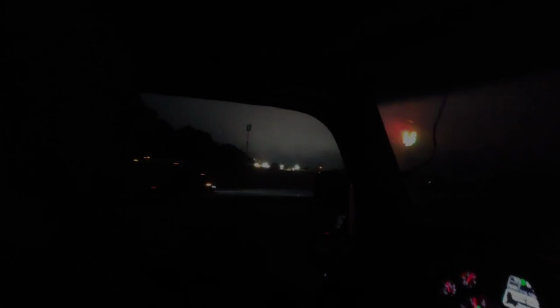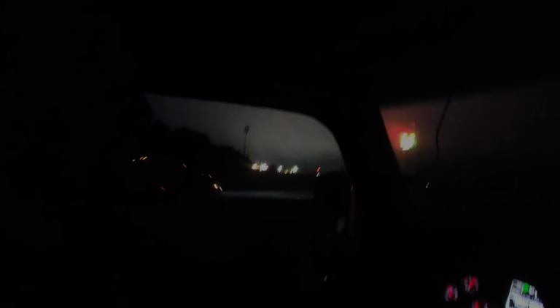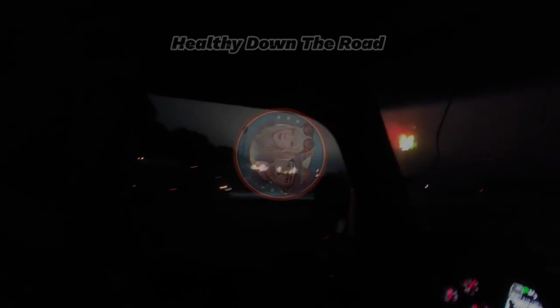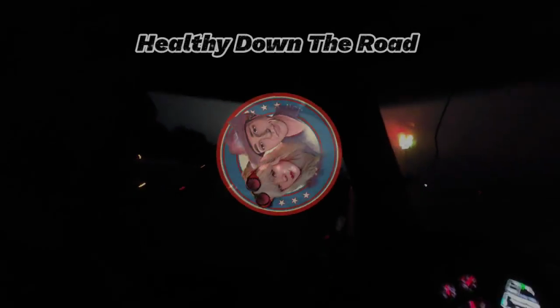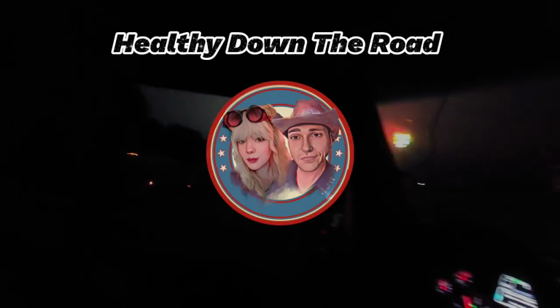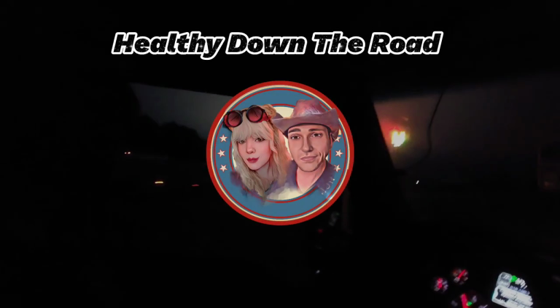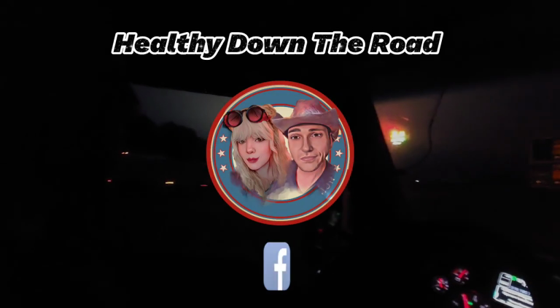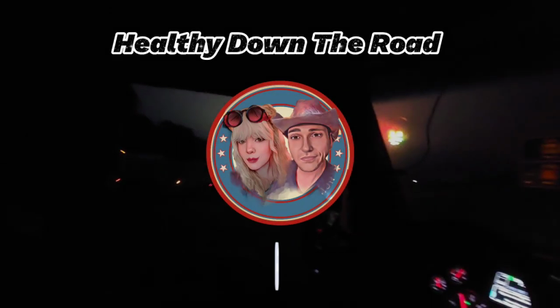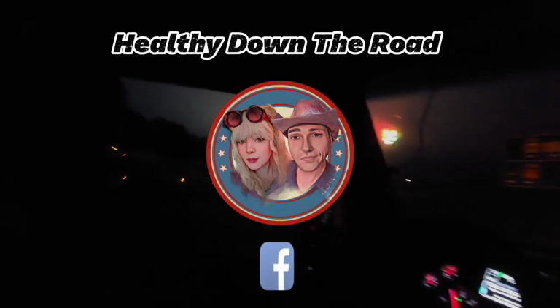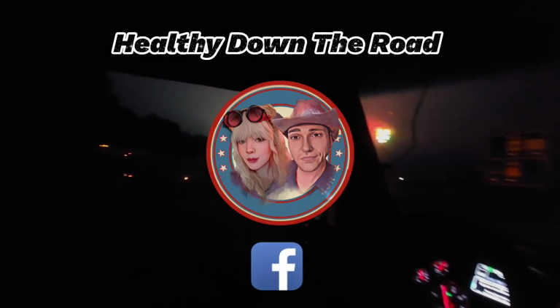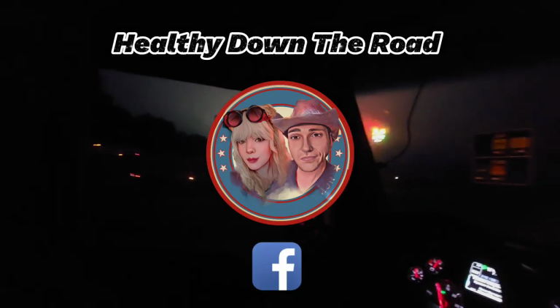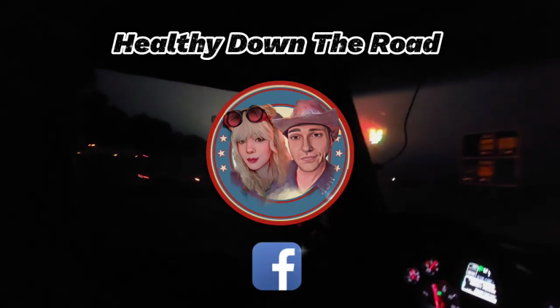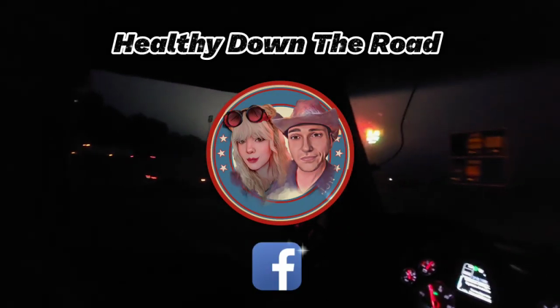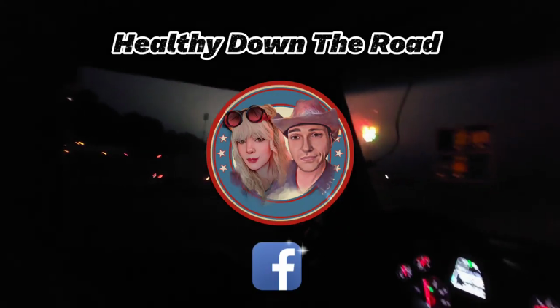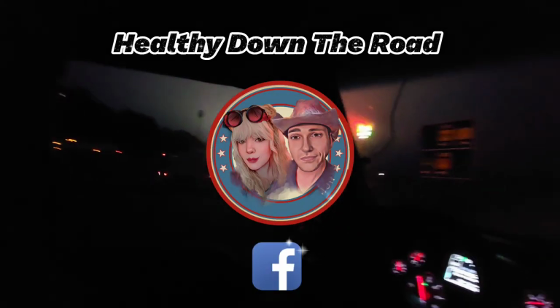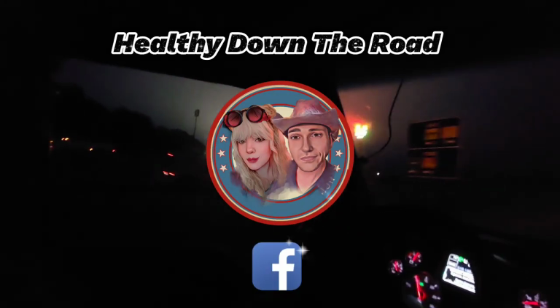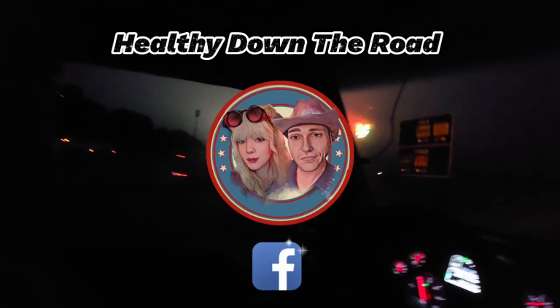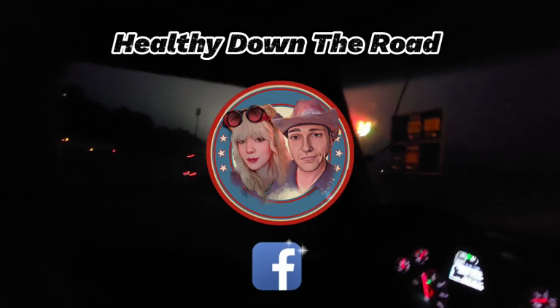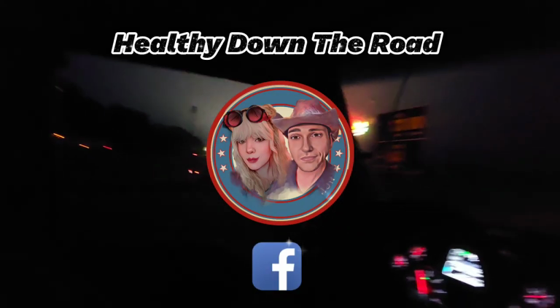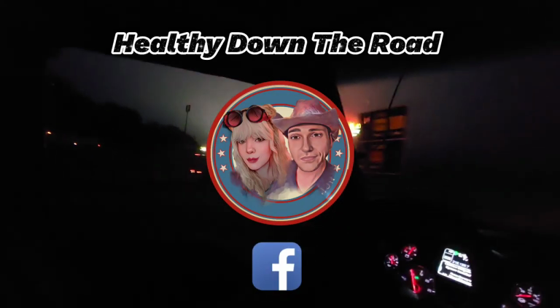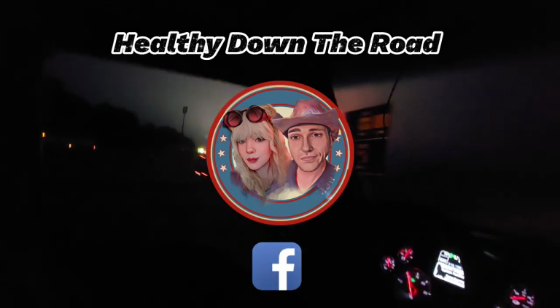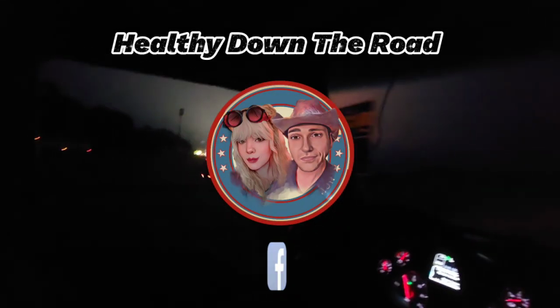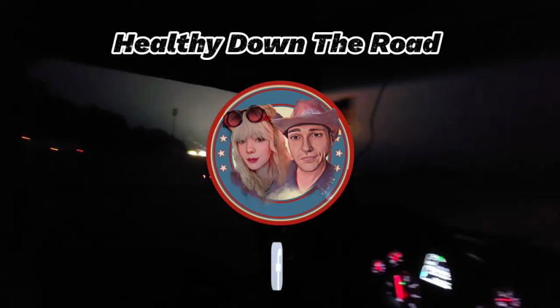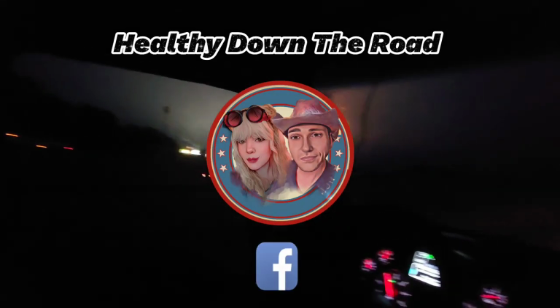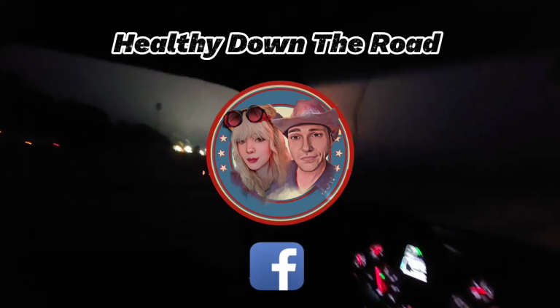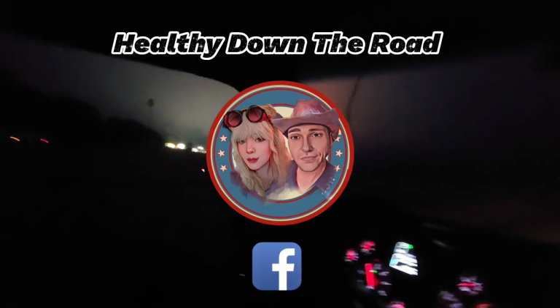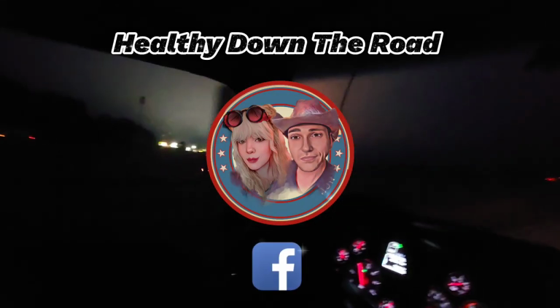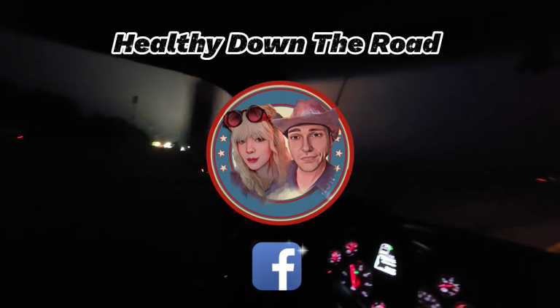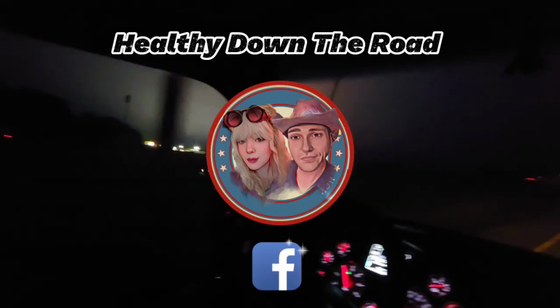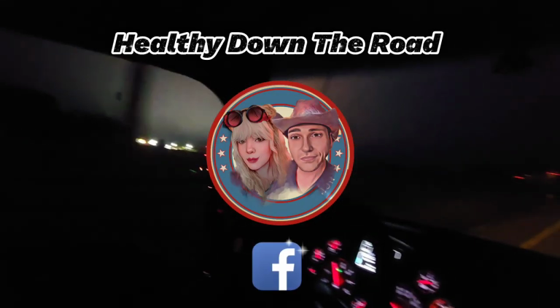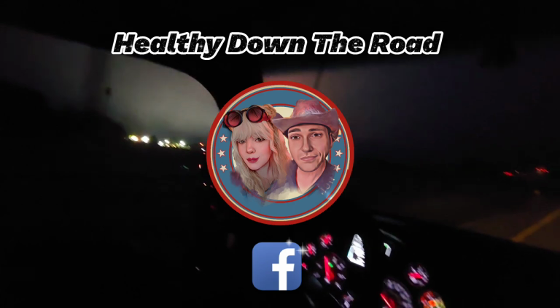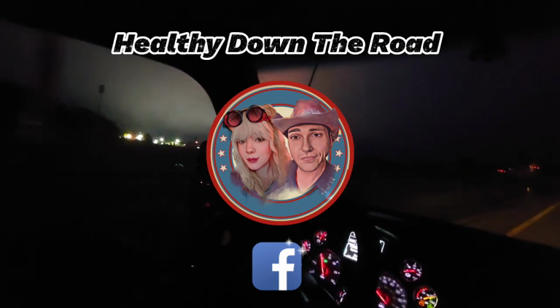Well, we've come to the end of this run. Click subscribe to ride along with us on all our adventures.